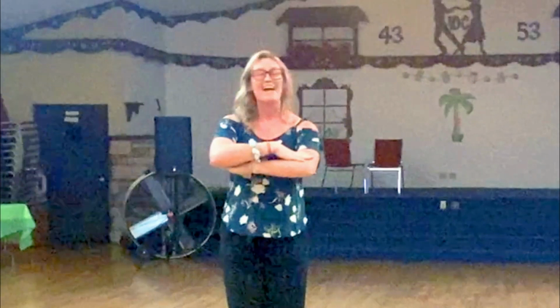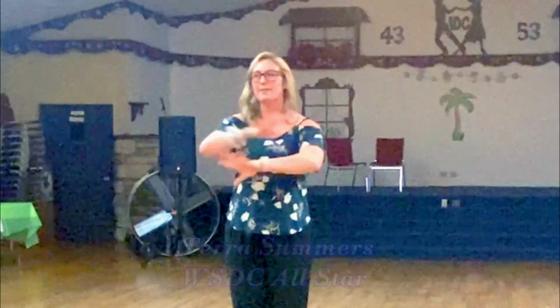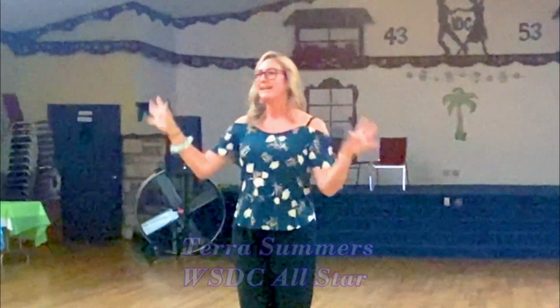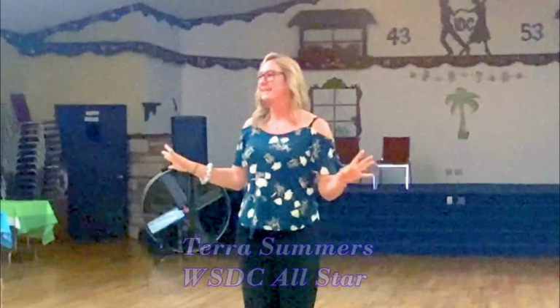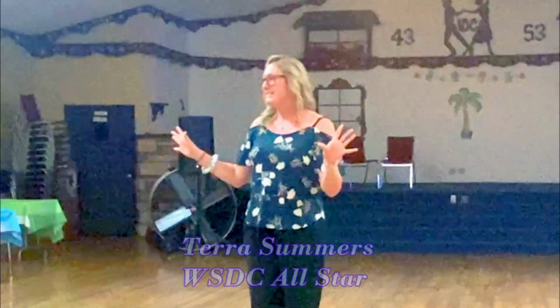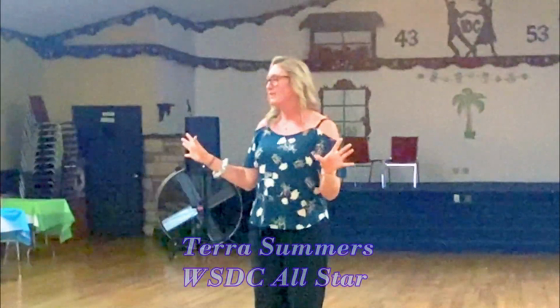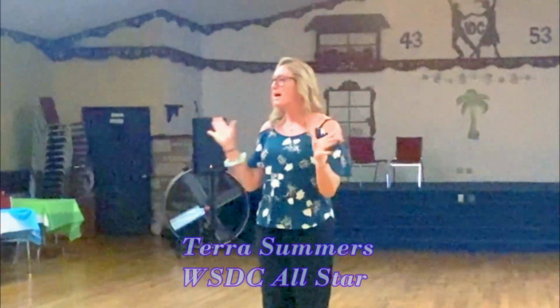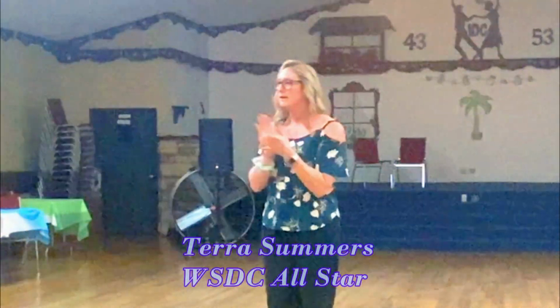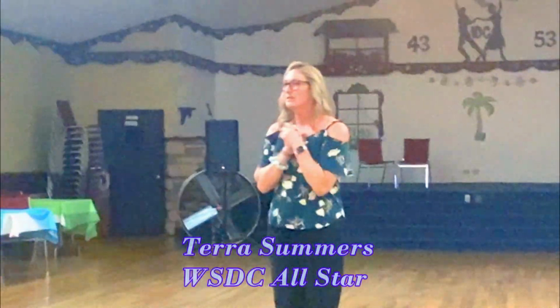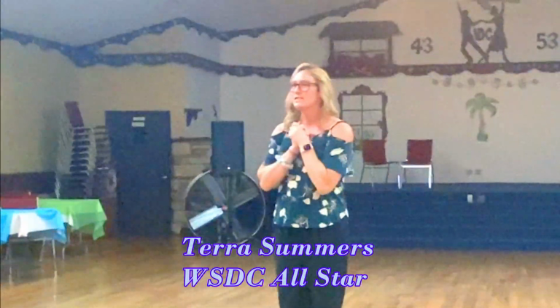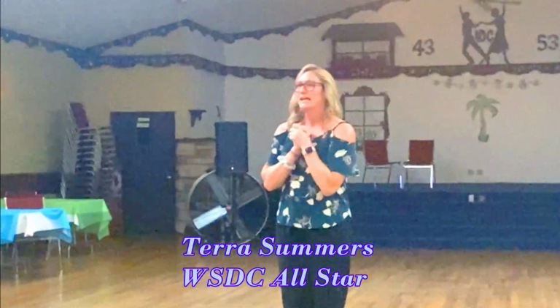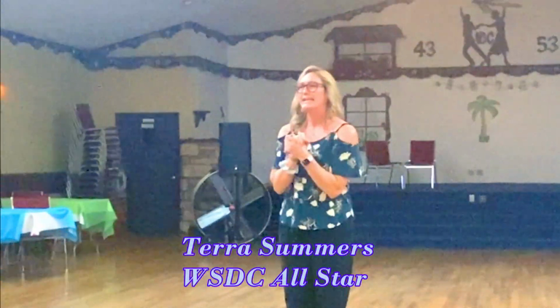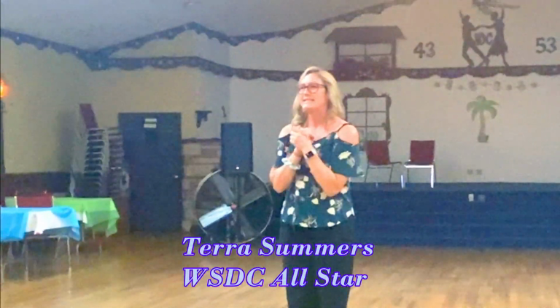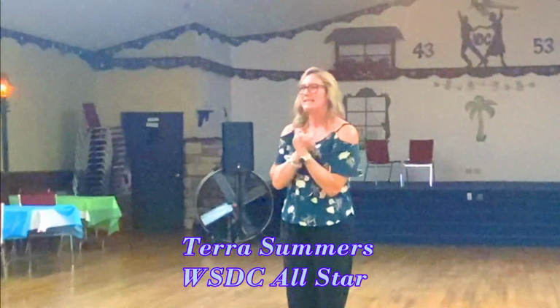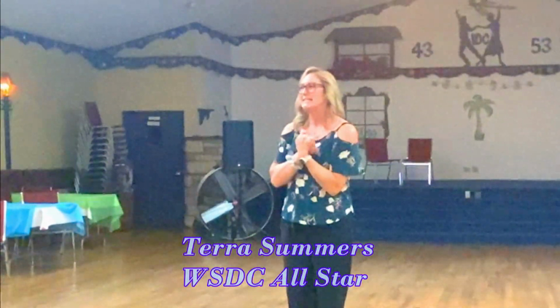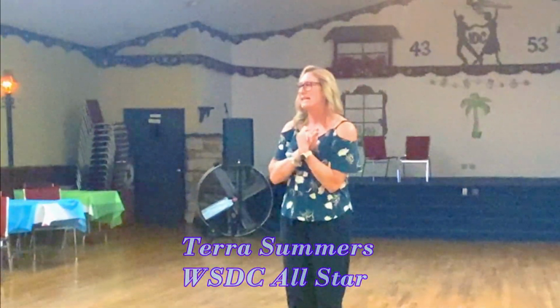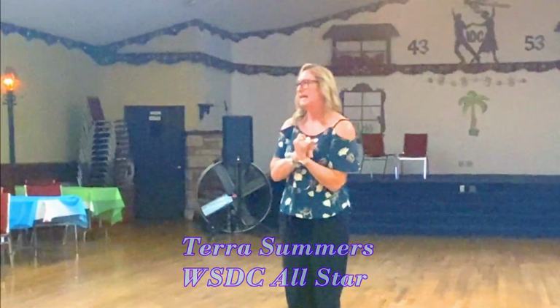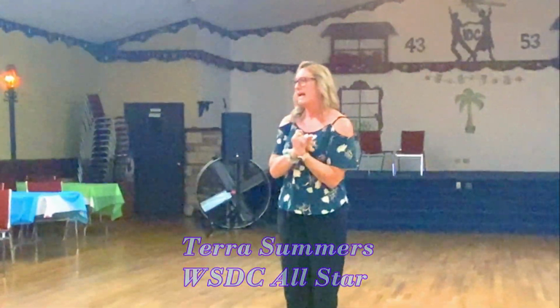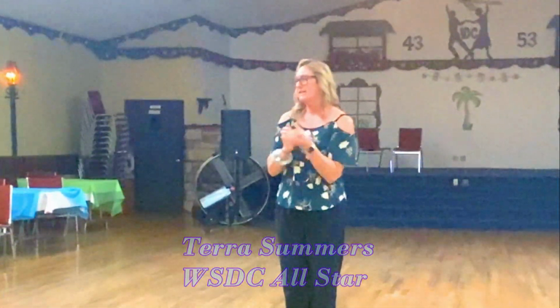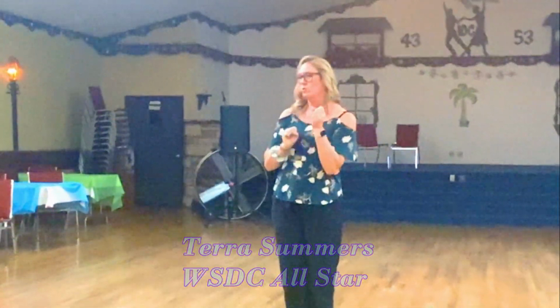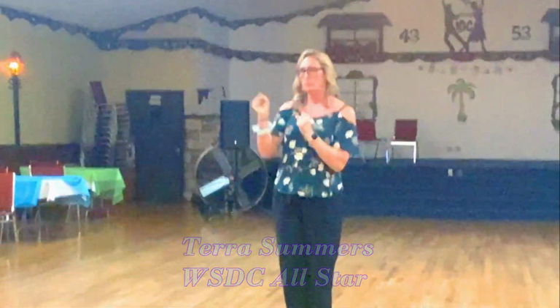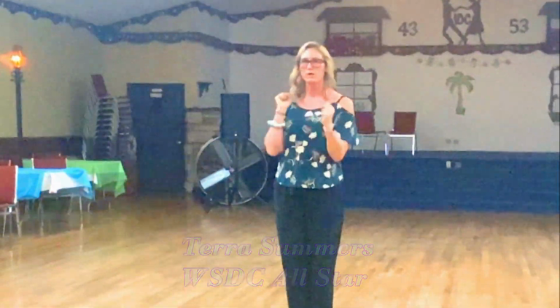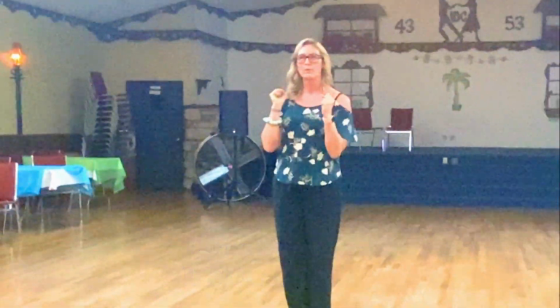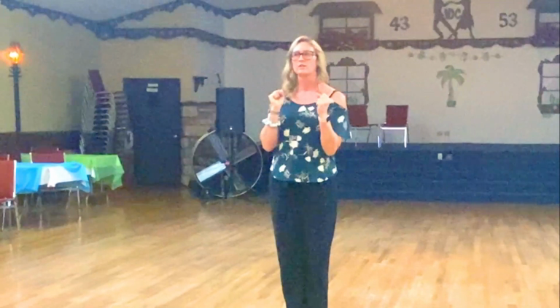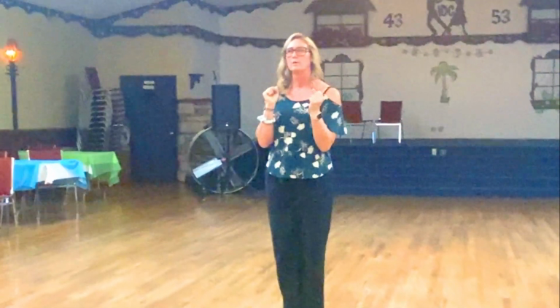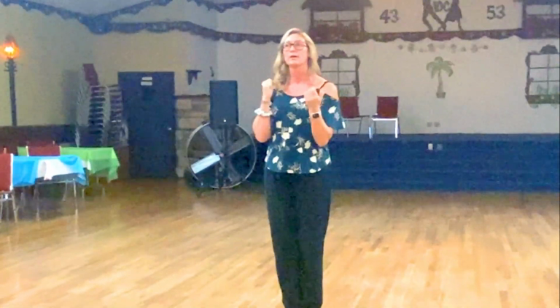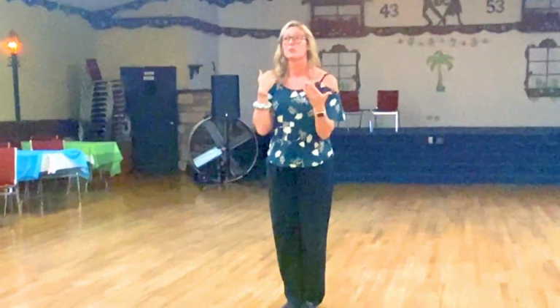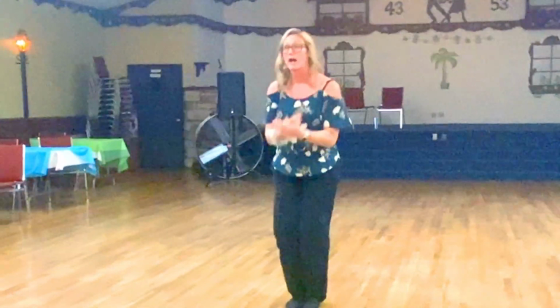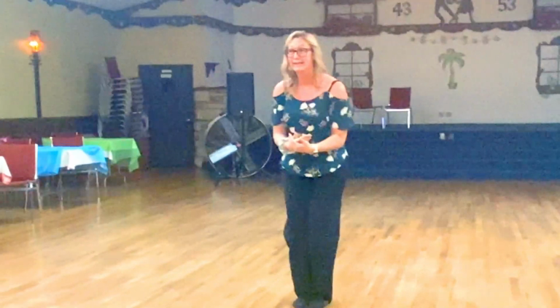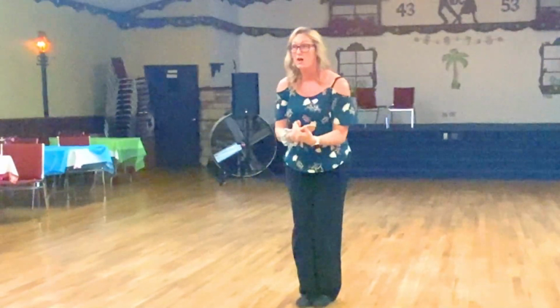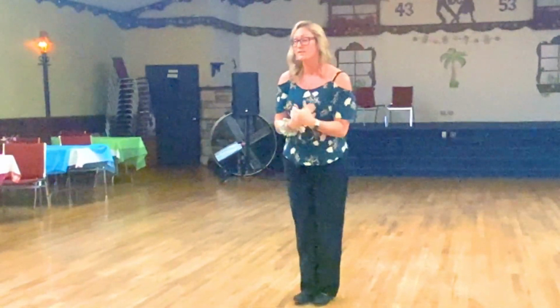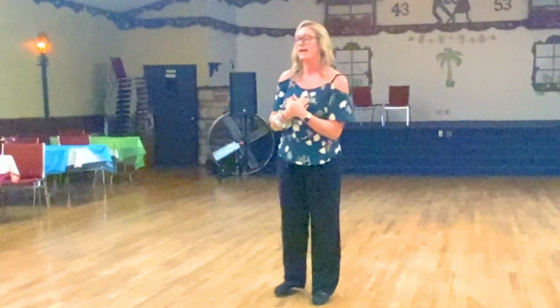Hi everybody, Tara Stubbers, IDC, Sunday night. West Coast, we've worked on Rock N' Goes today.